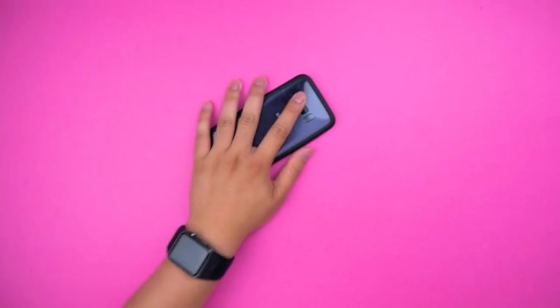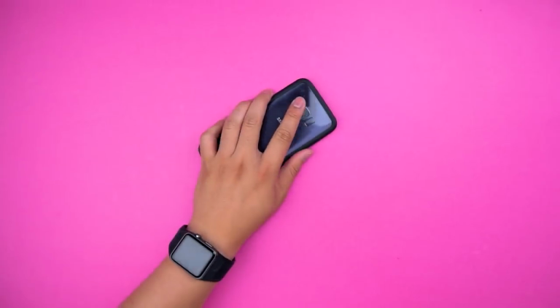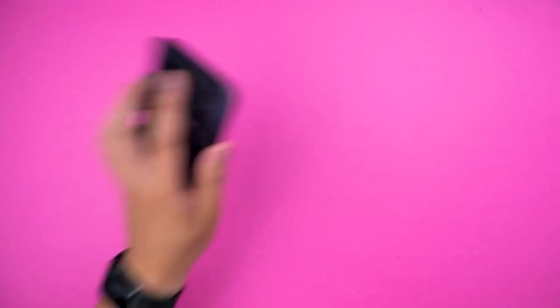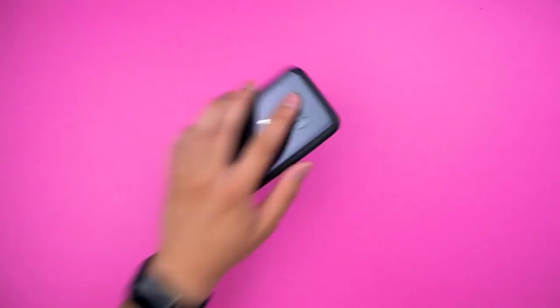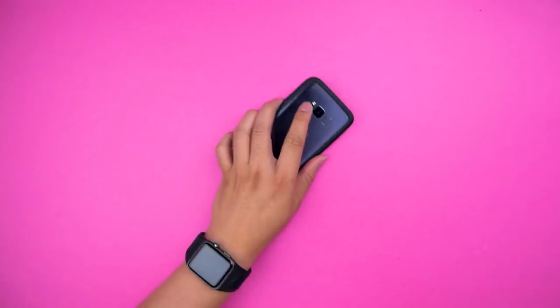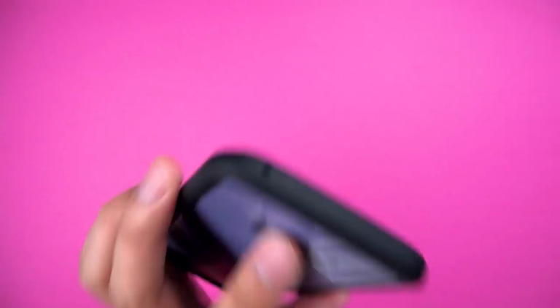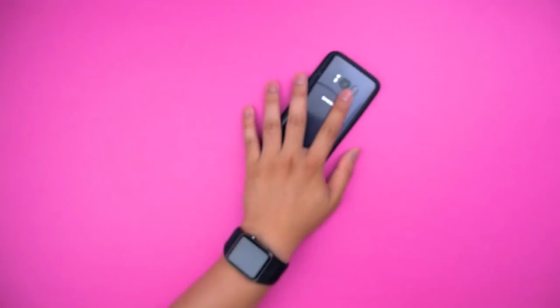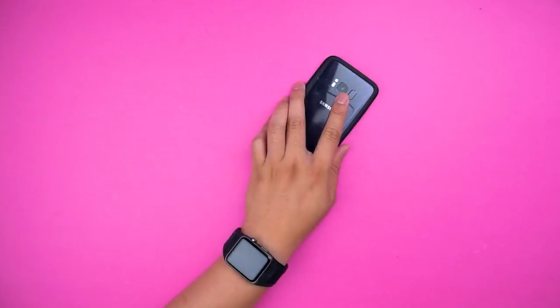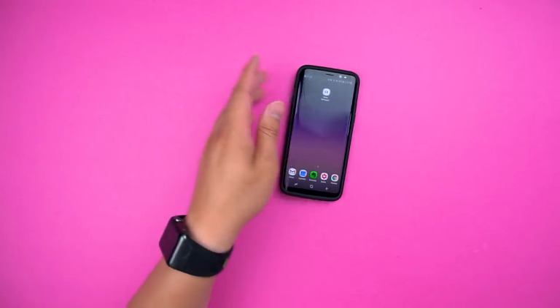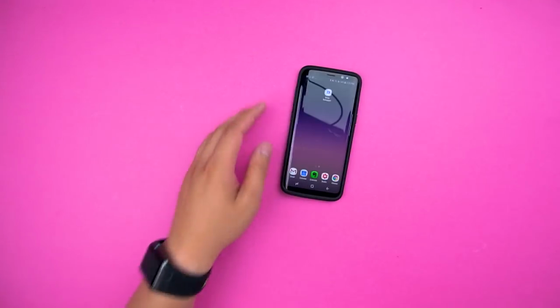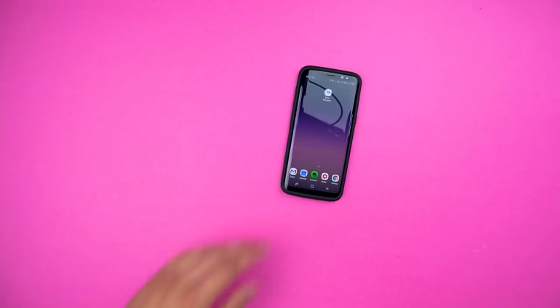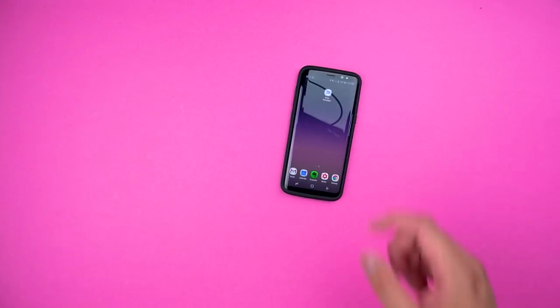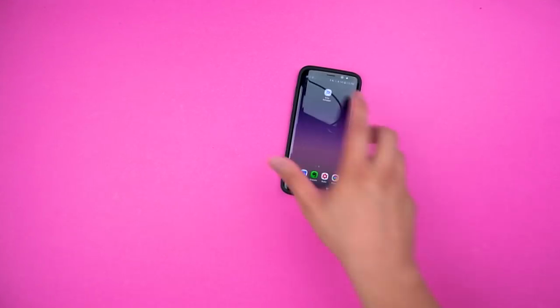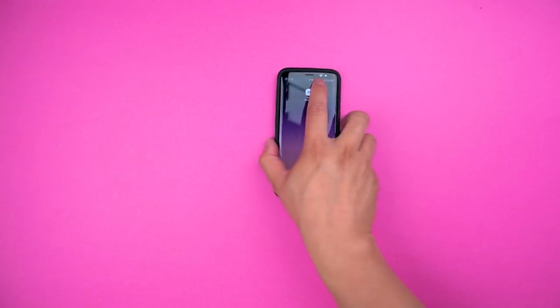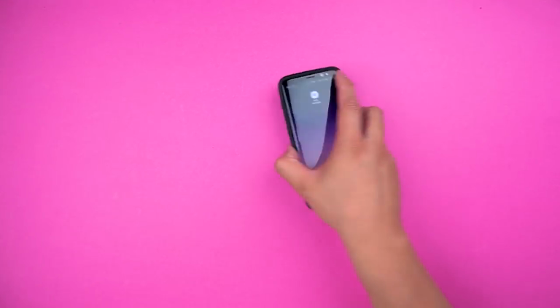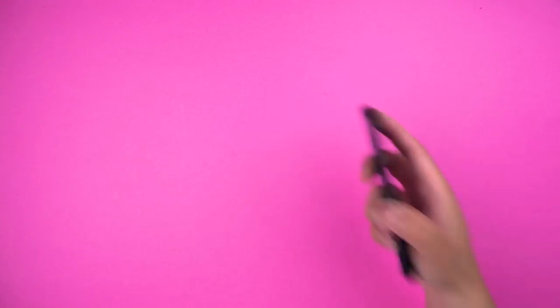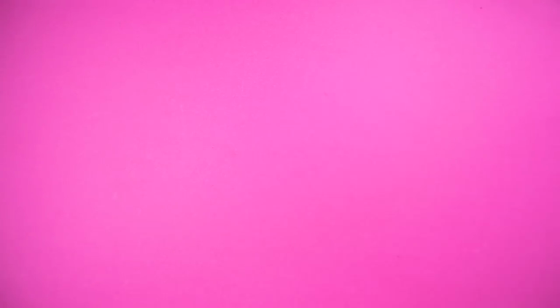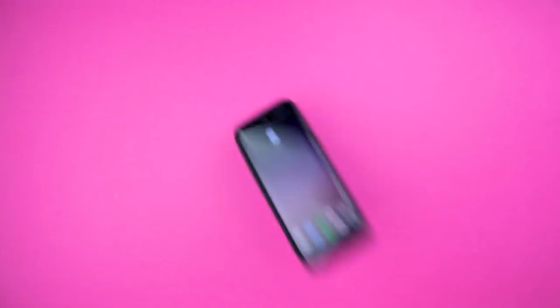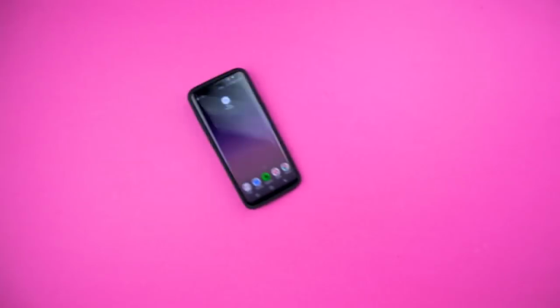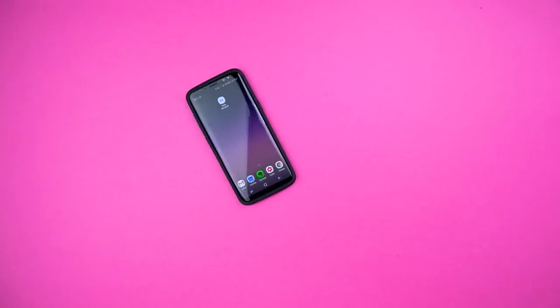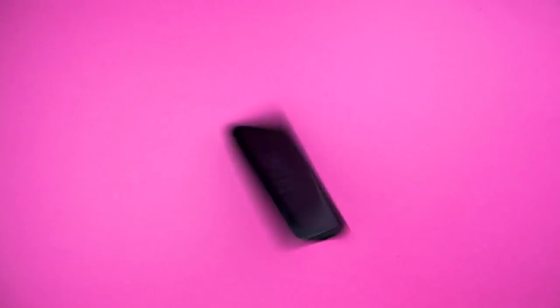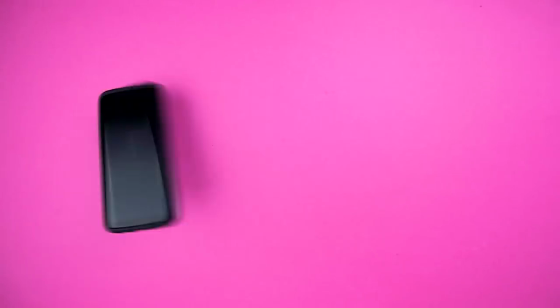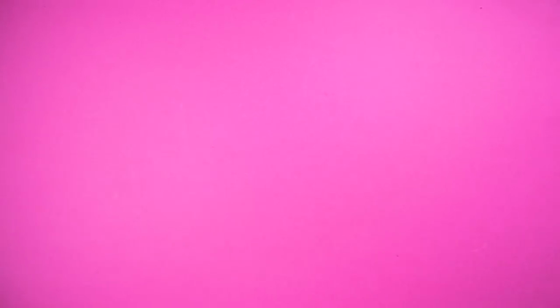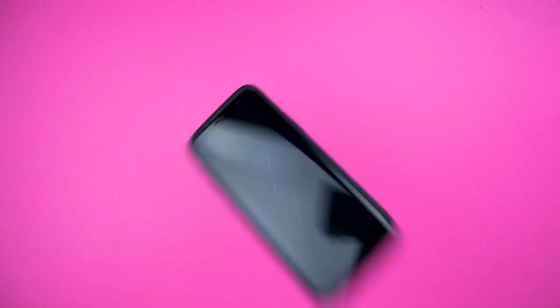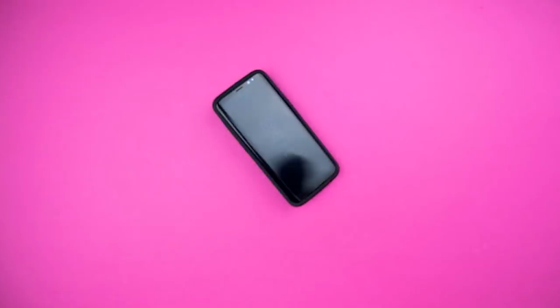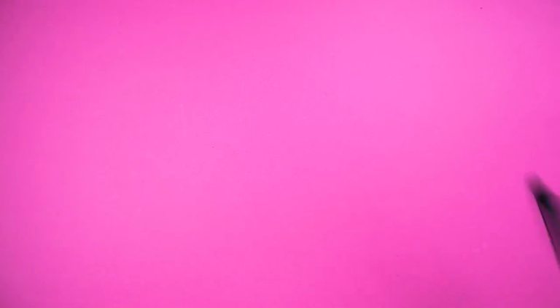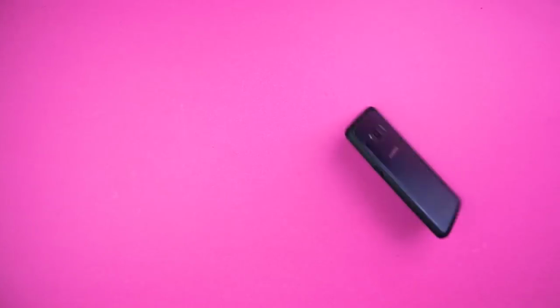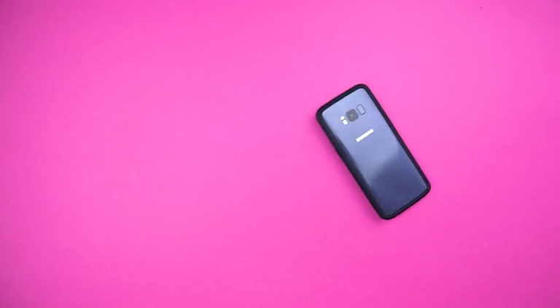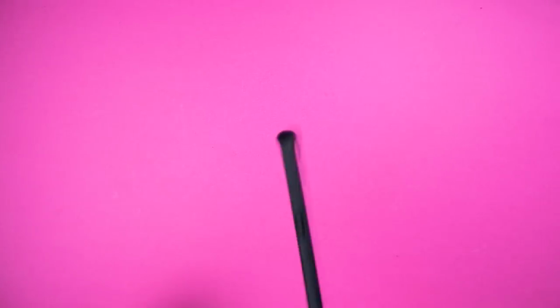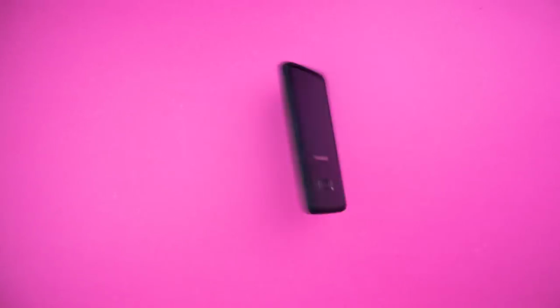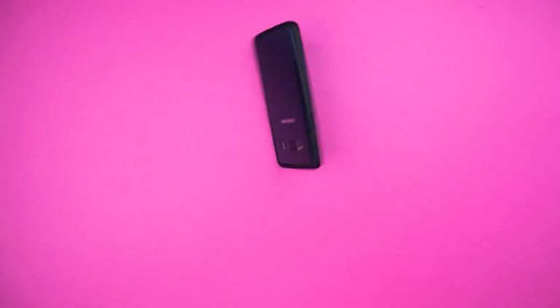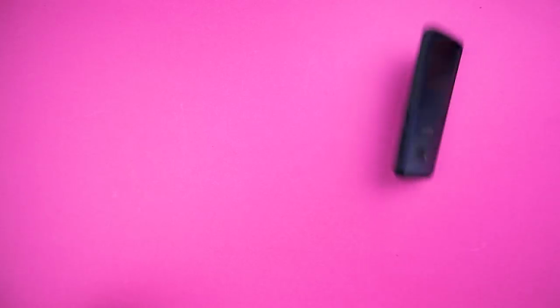They've just released a Crash Guard for the new Samsung Note 8, which I'll also link in the description below.